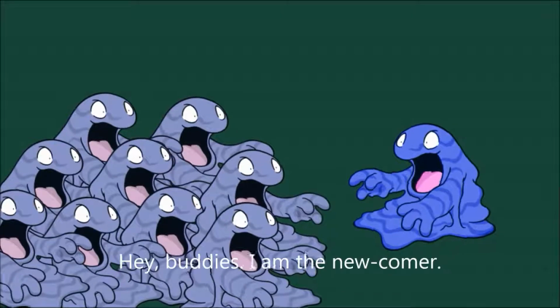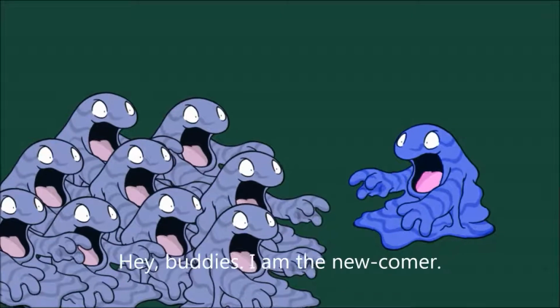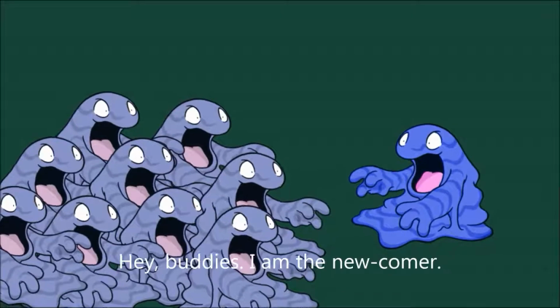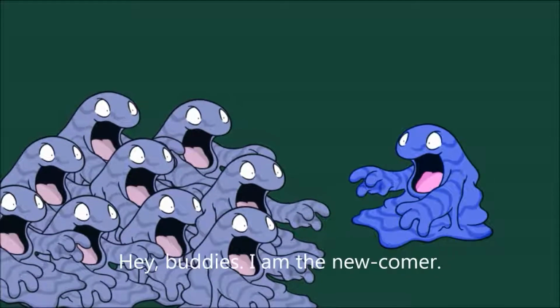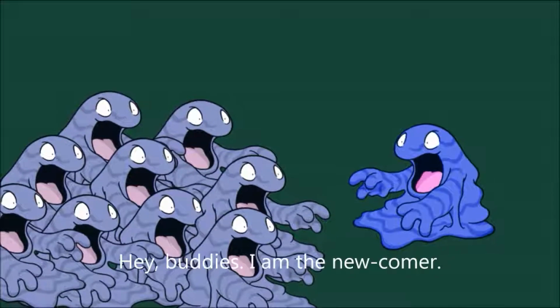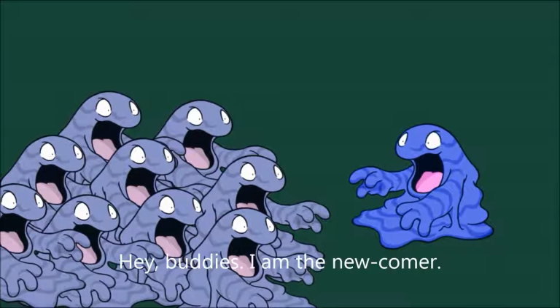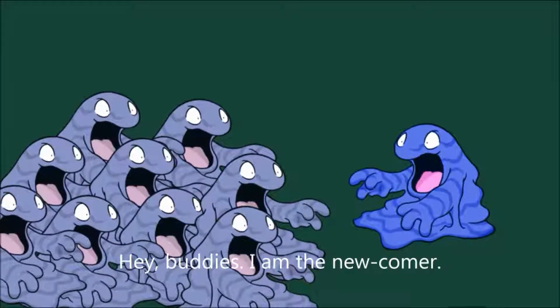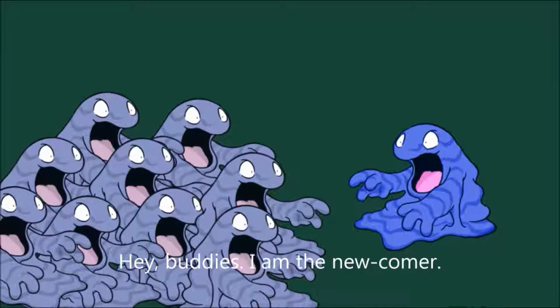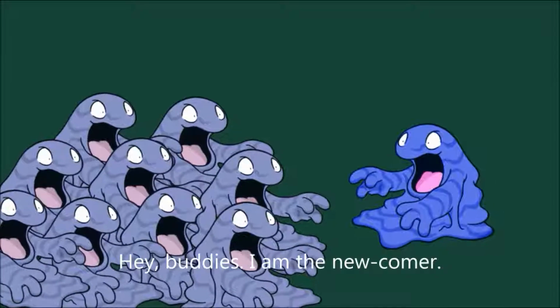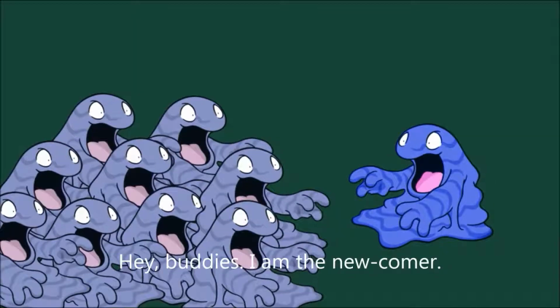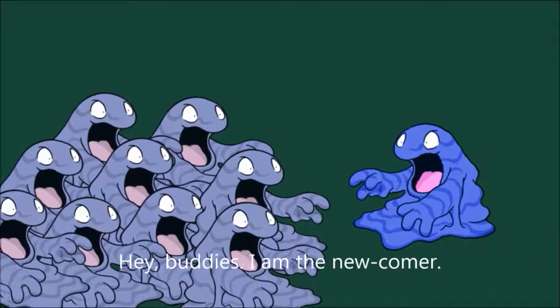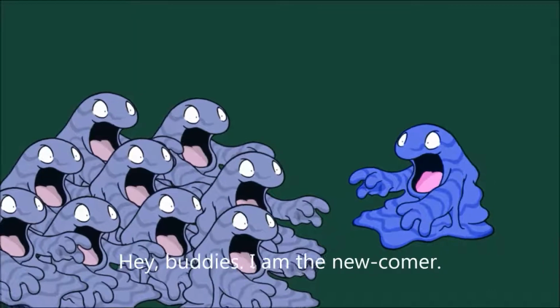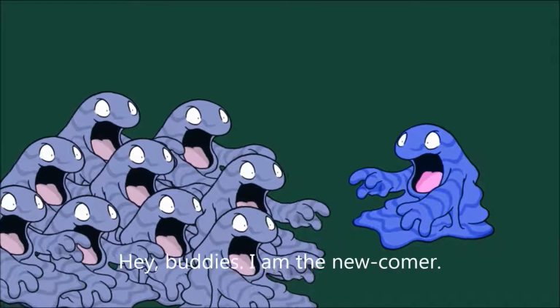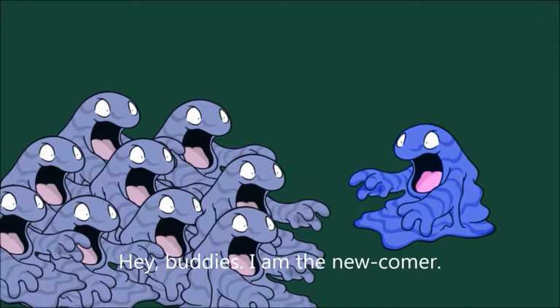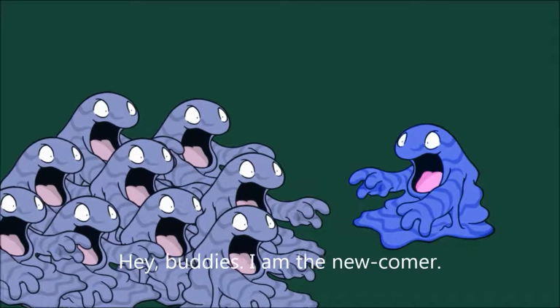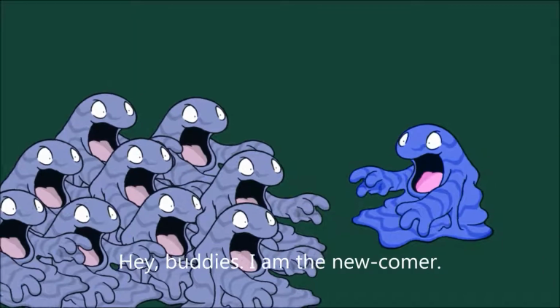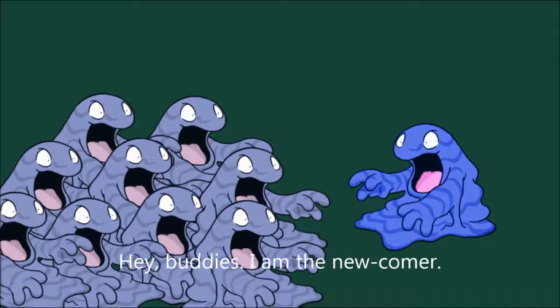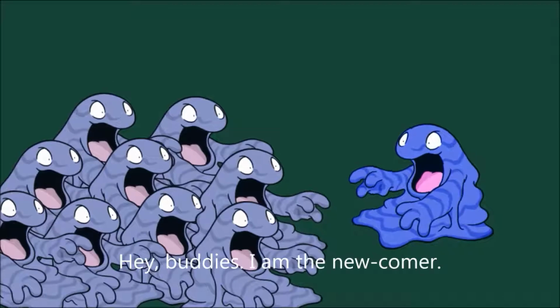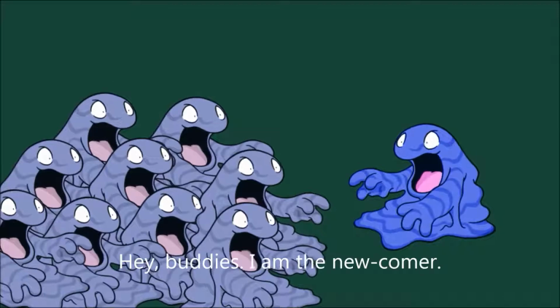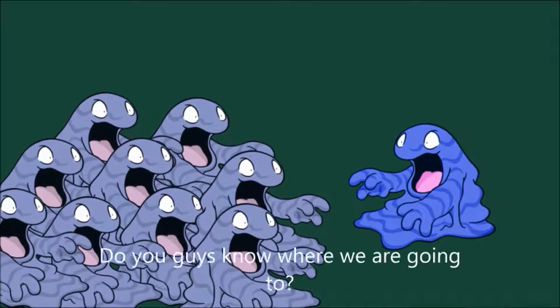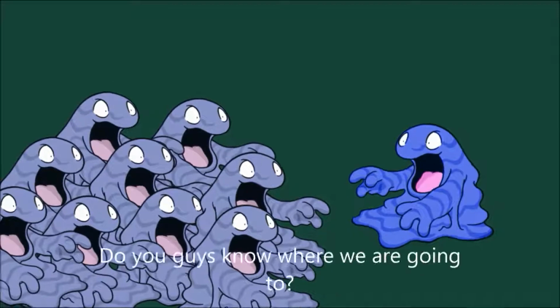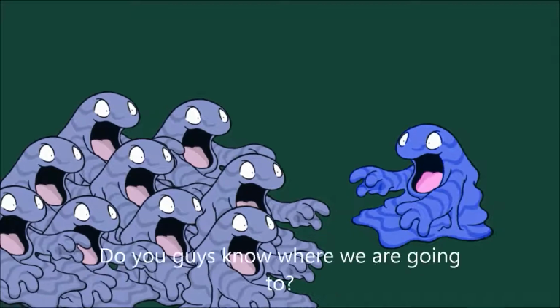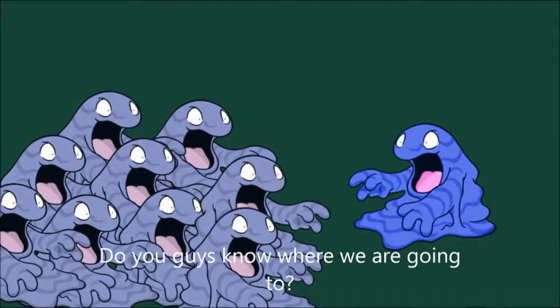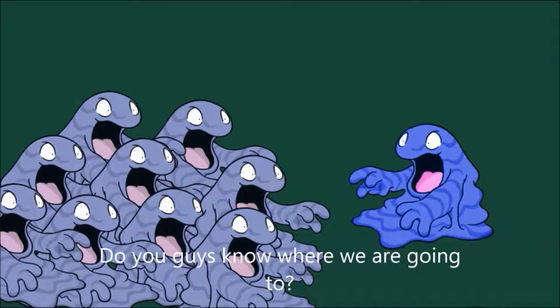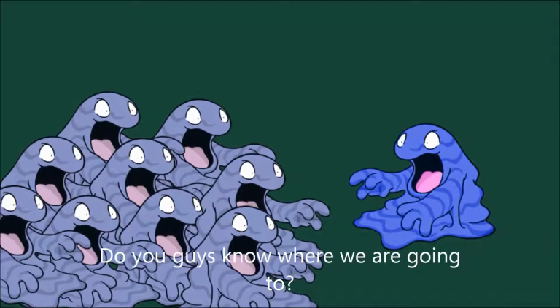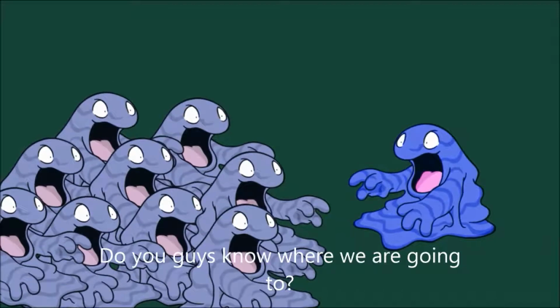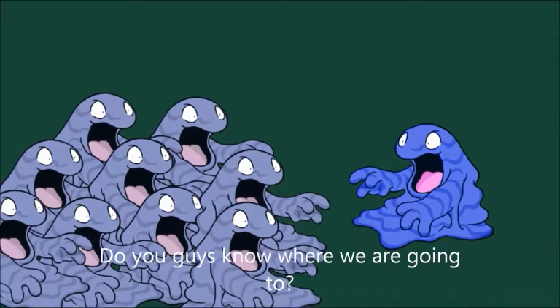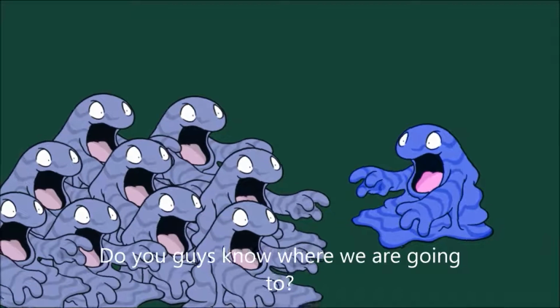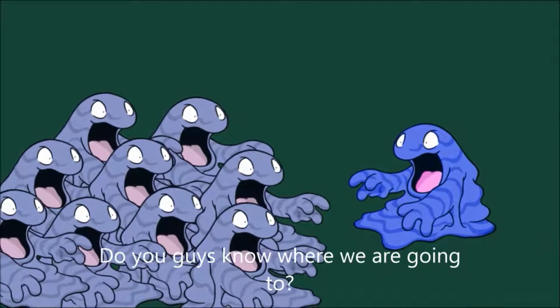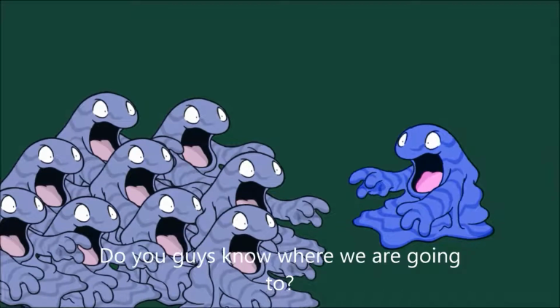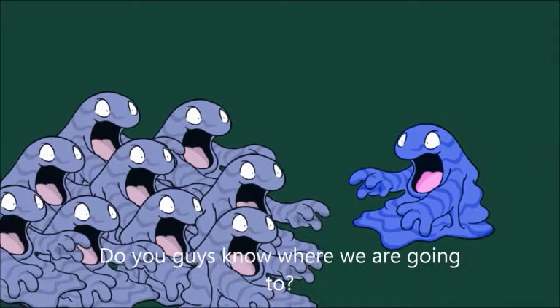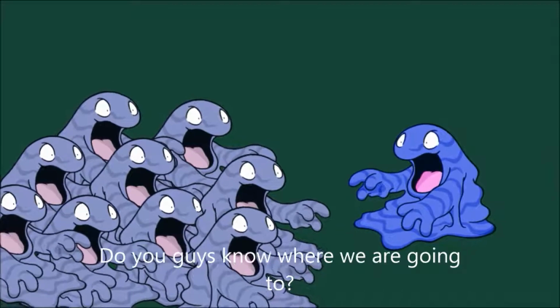Hey, buddies. I am the newcomer. Do you guys know where we are going to?